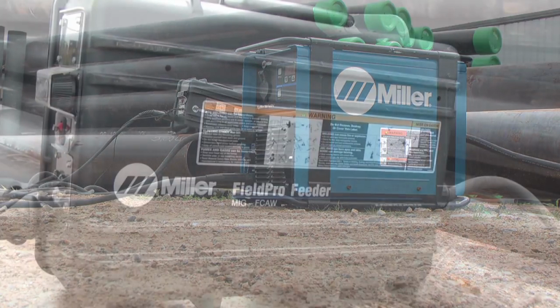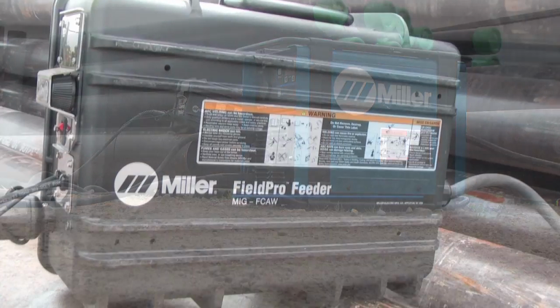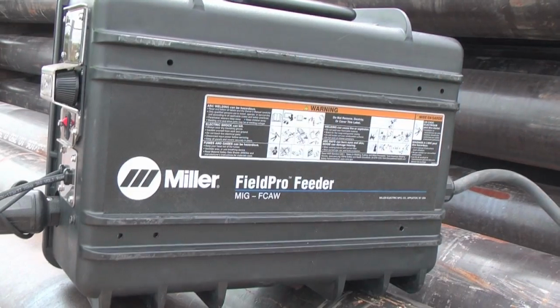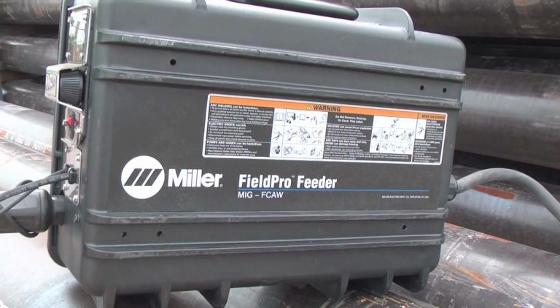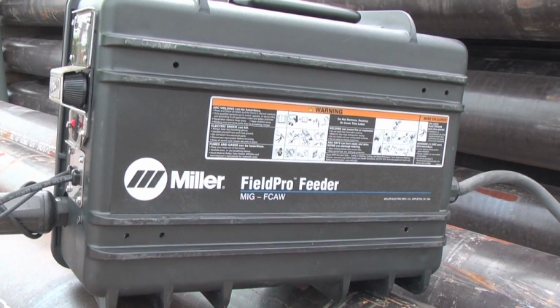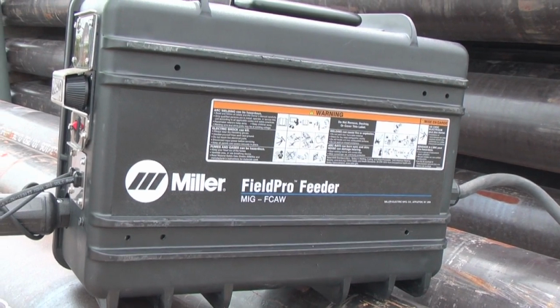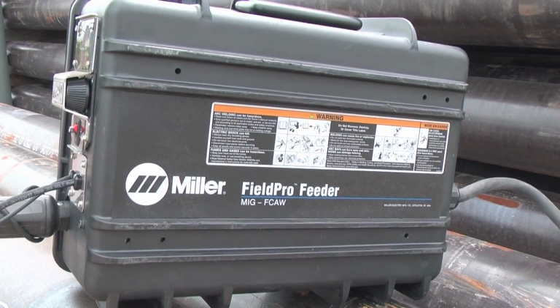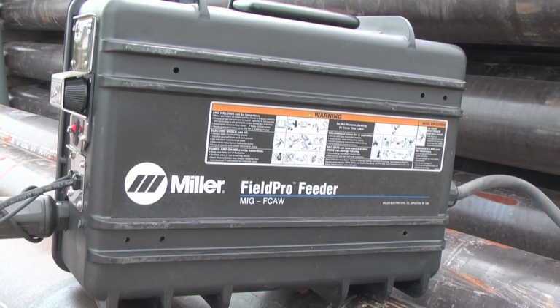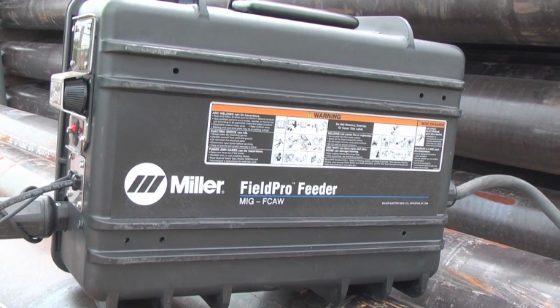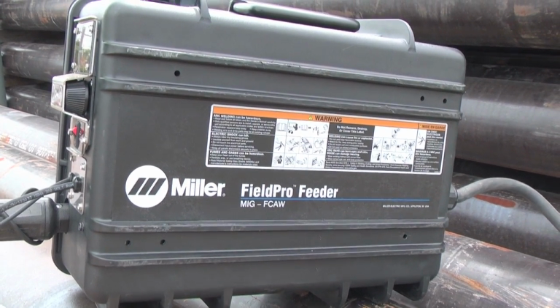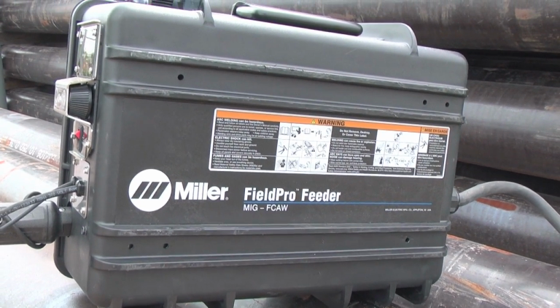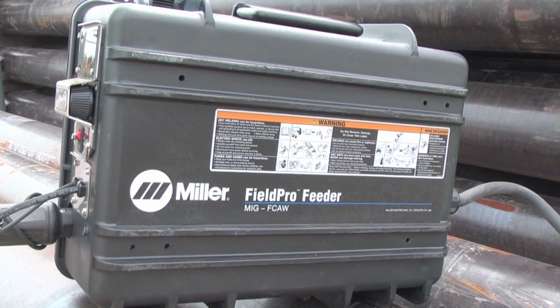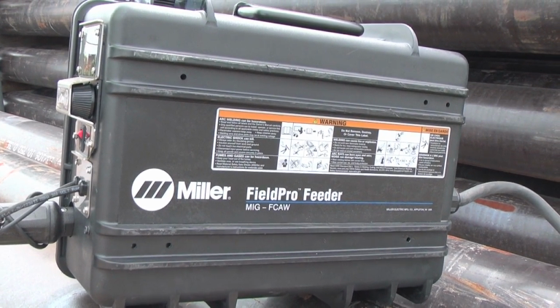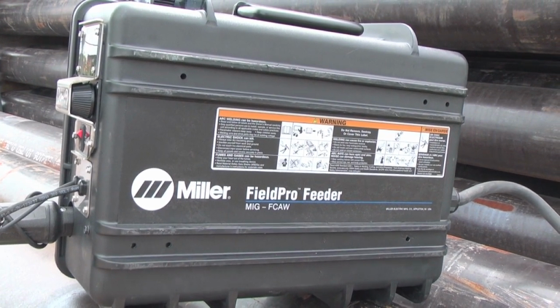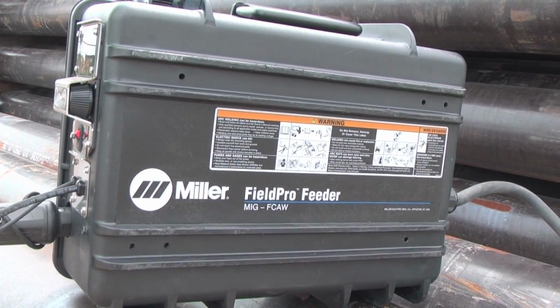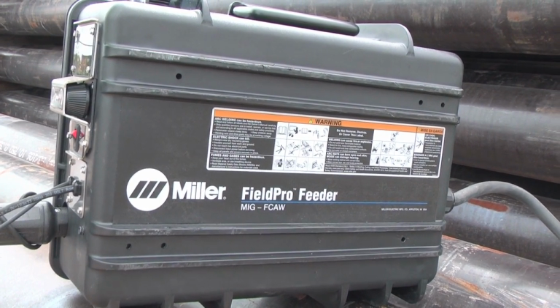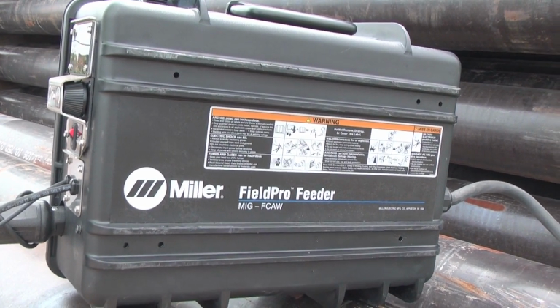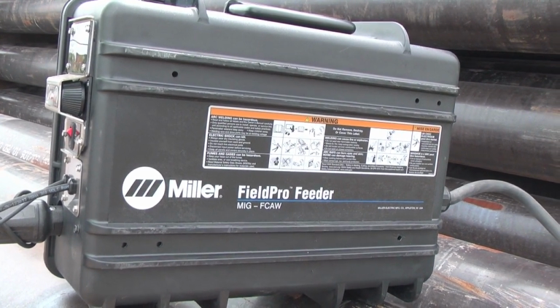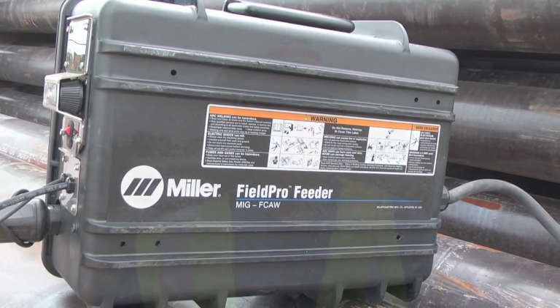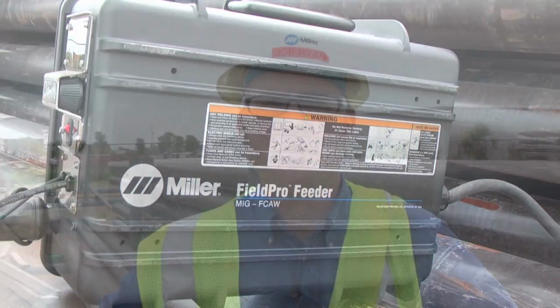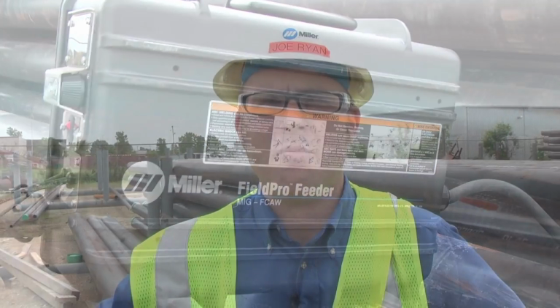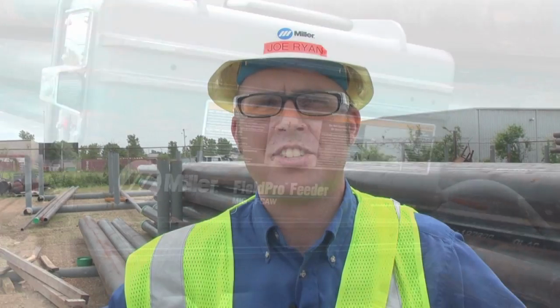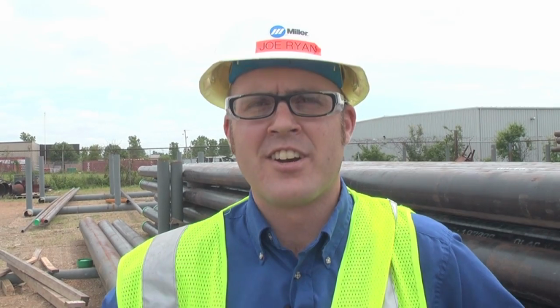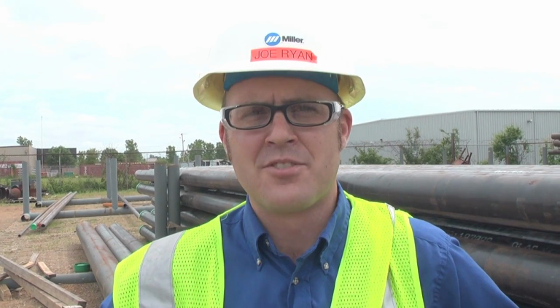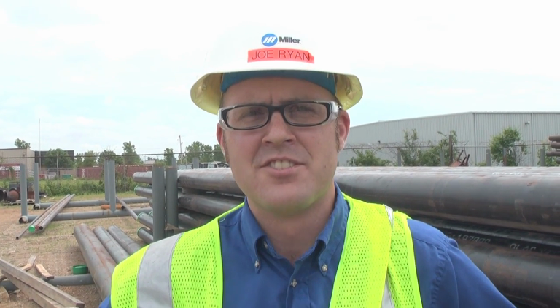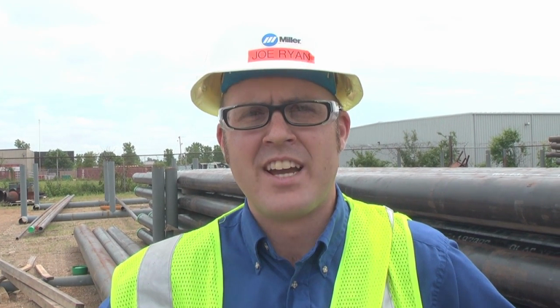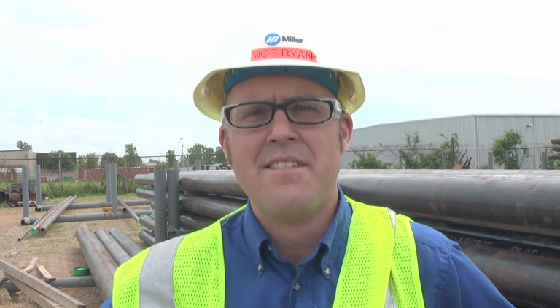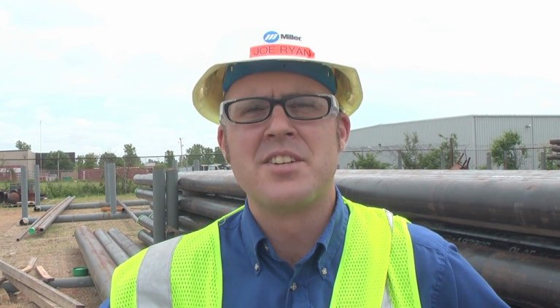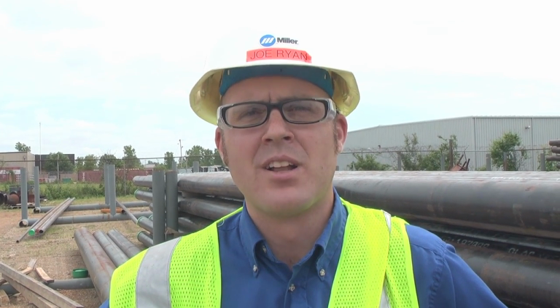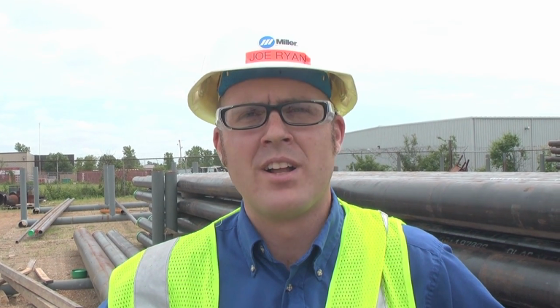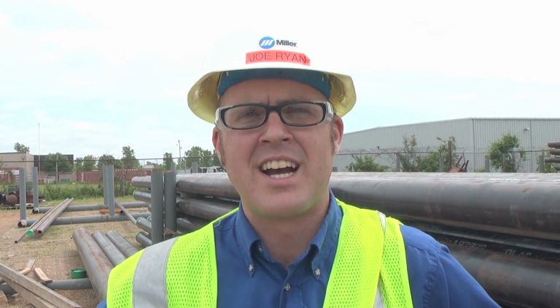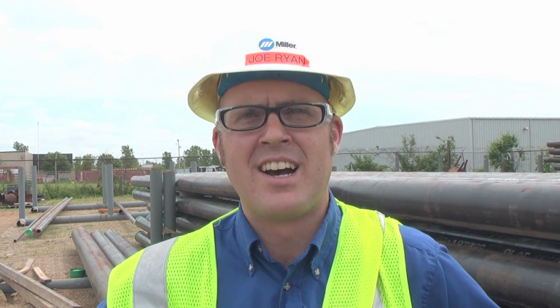To learn more about the complete line of FieldPro accessories to take simplicity-driven performance to your construction site, visit MillerWelds.com.